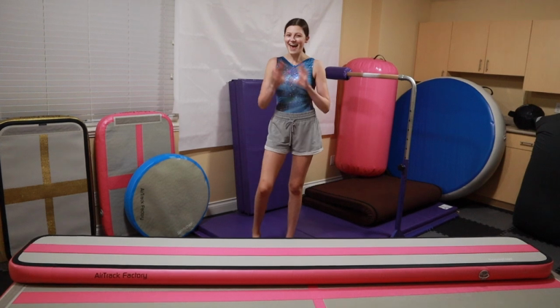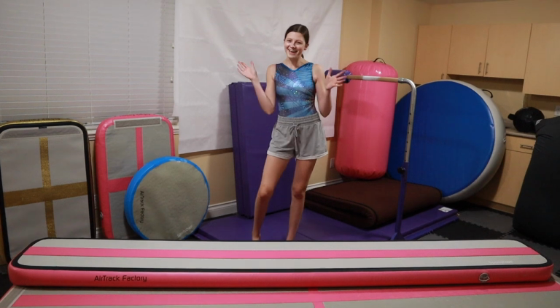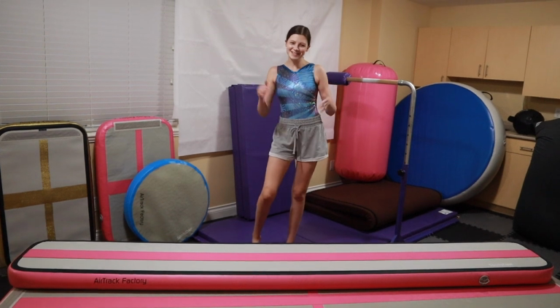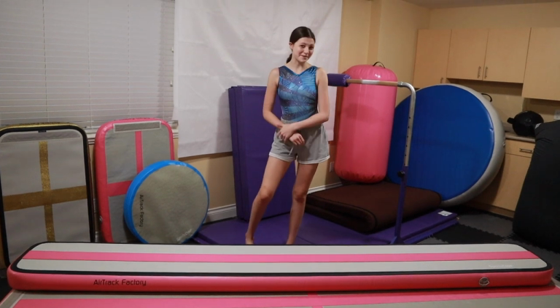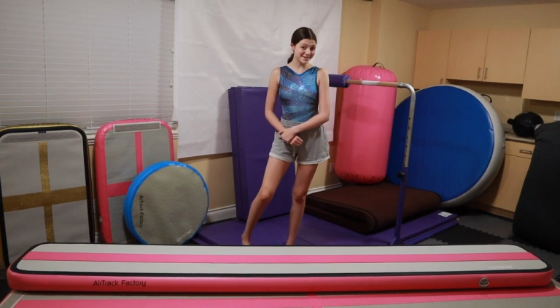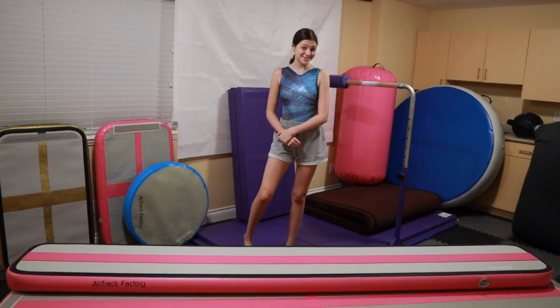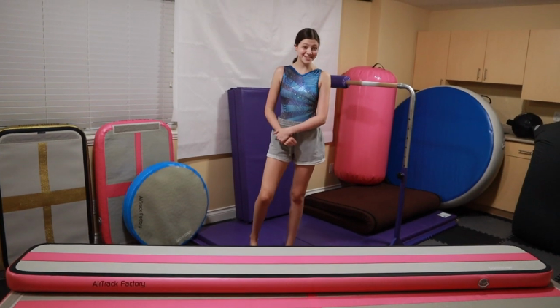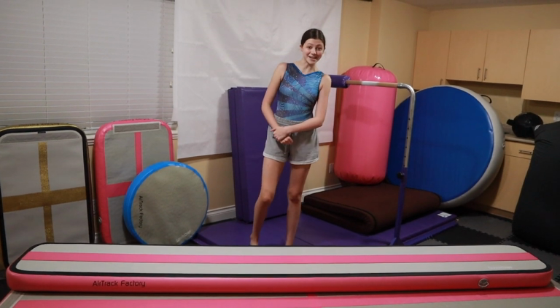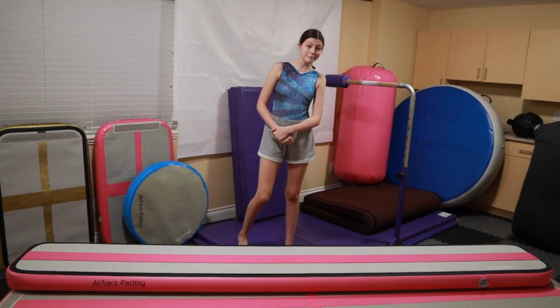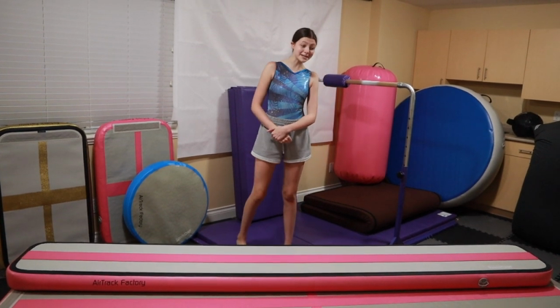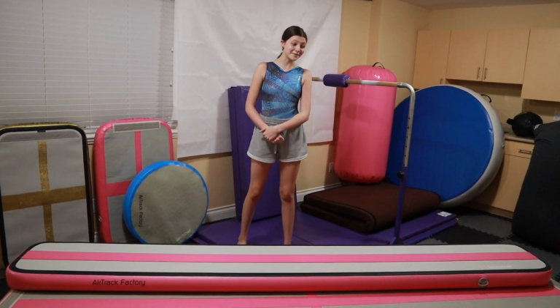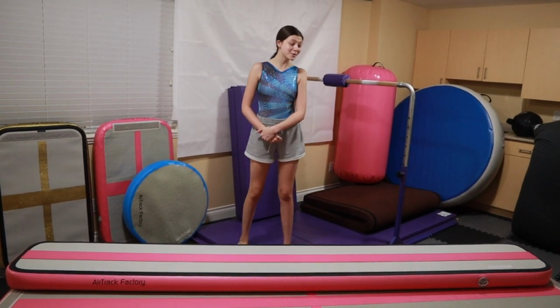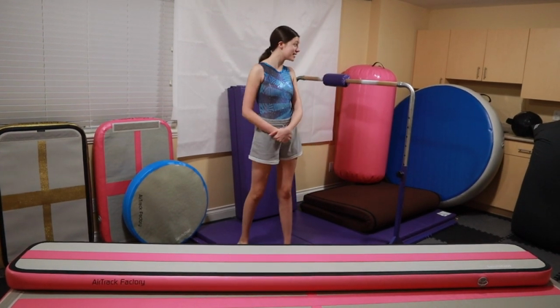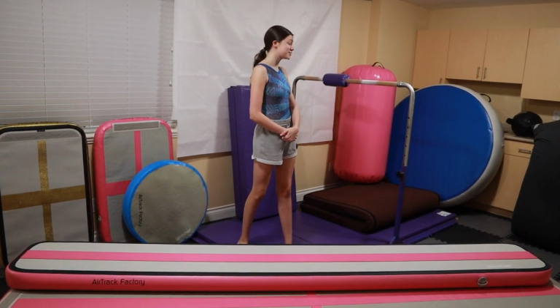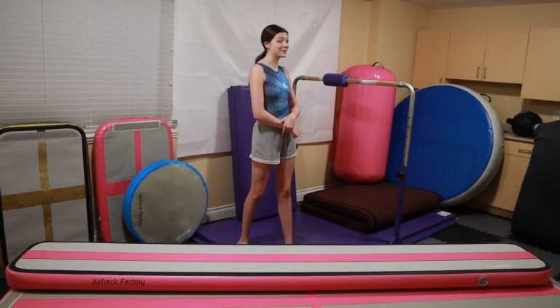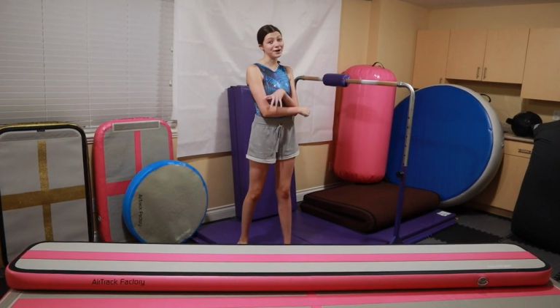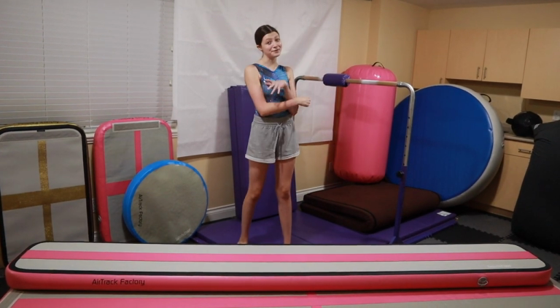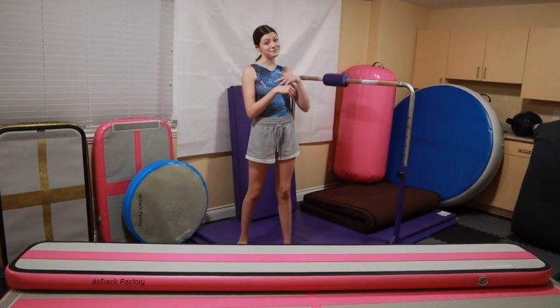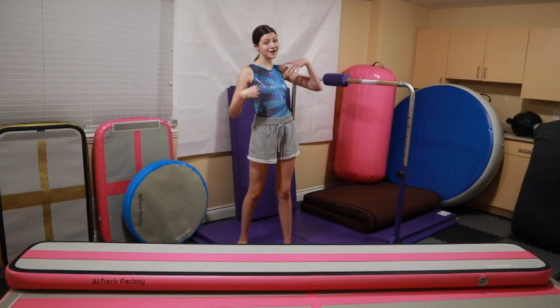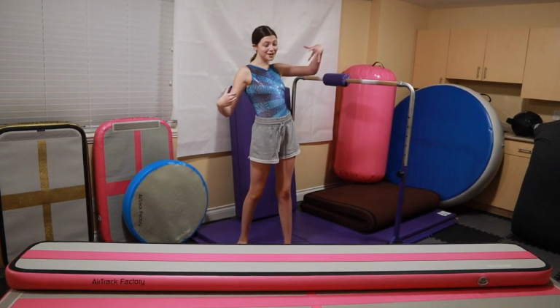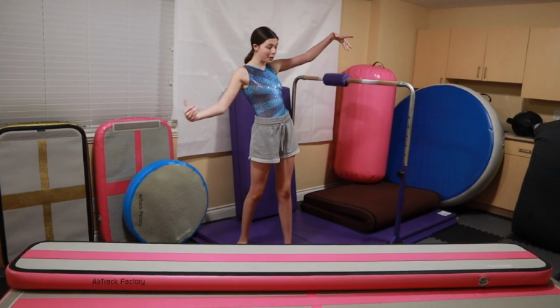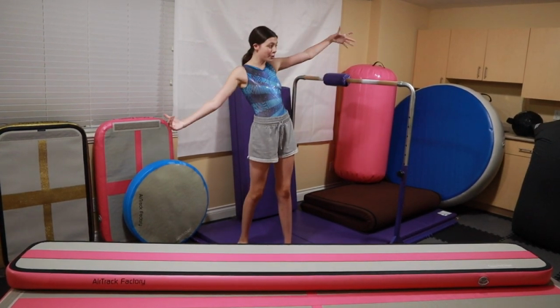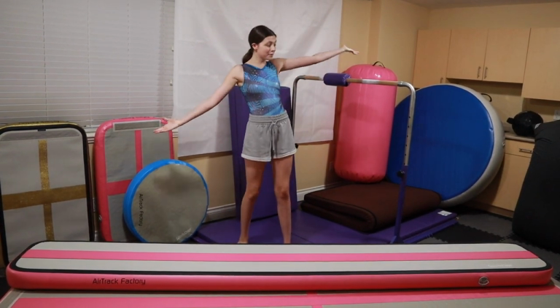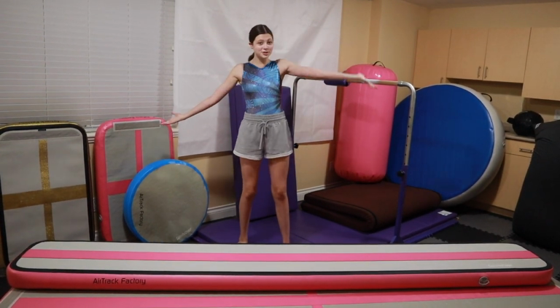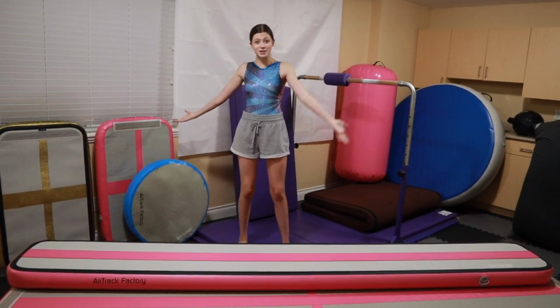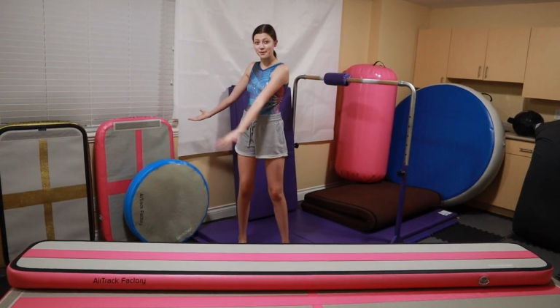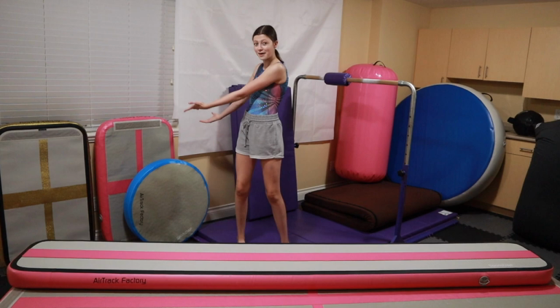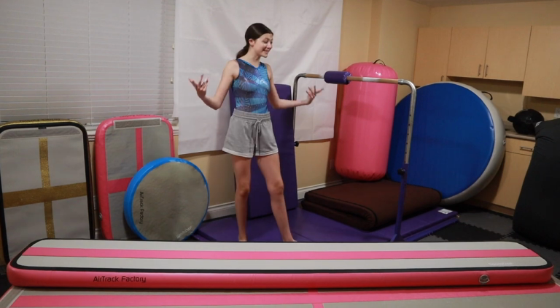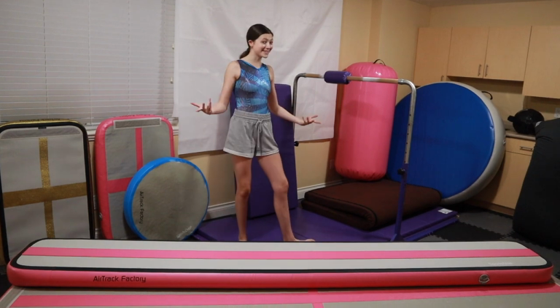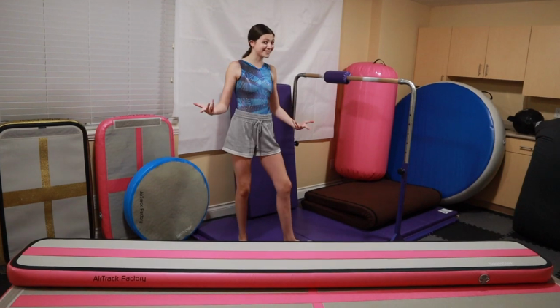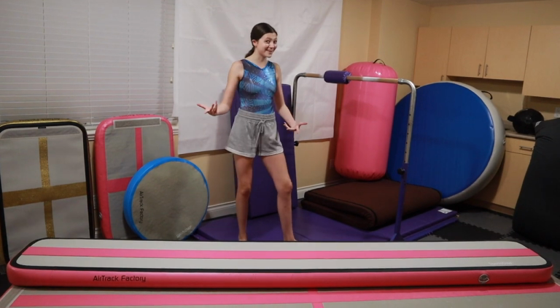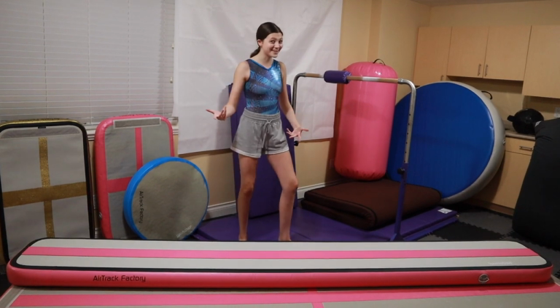Hey guys, it's Bethany G and I'm going to give you a tour of my home gym. Let's get started.